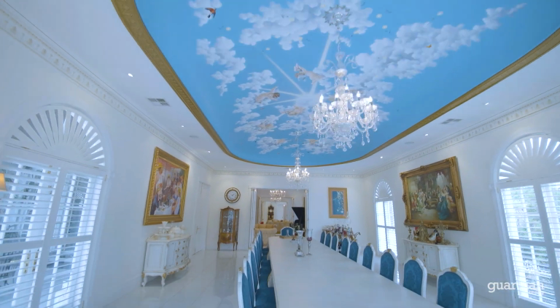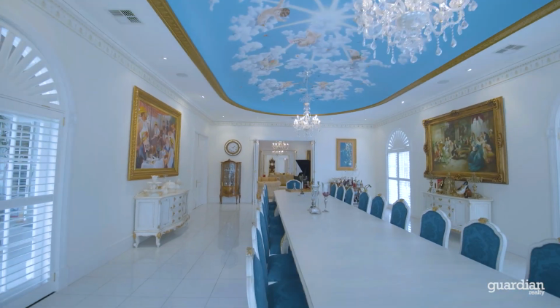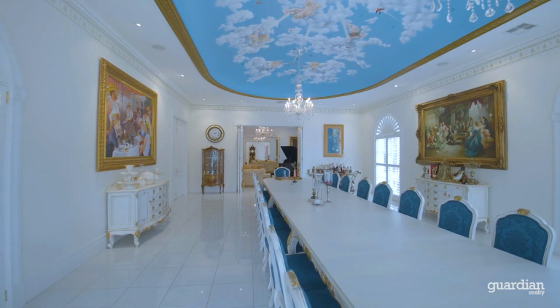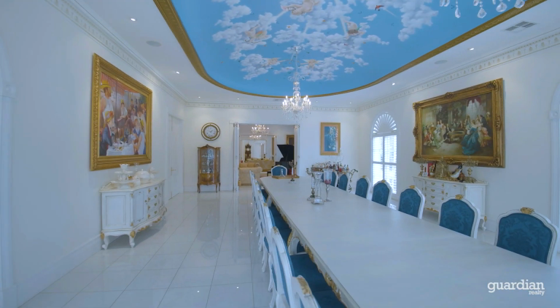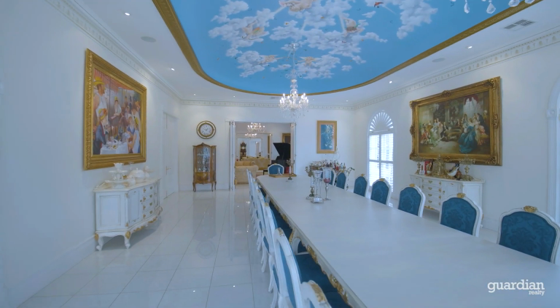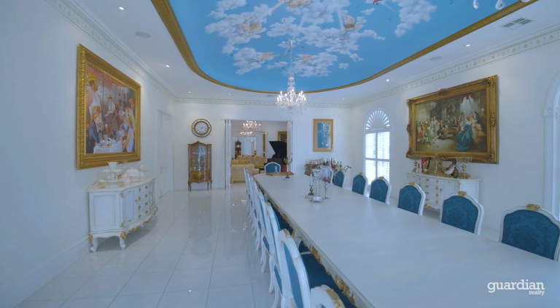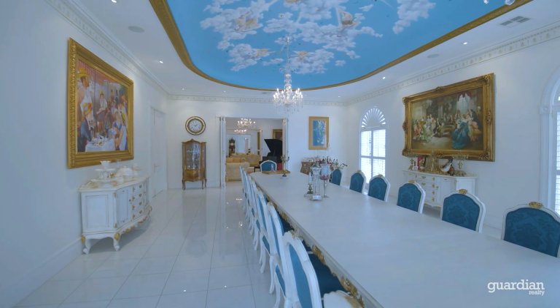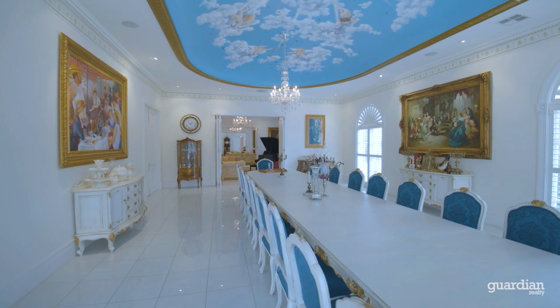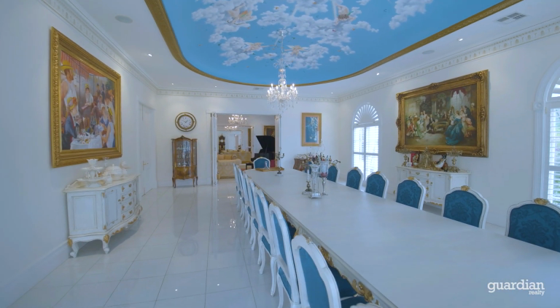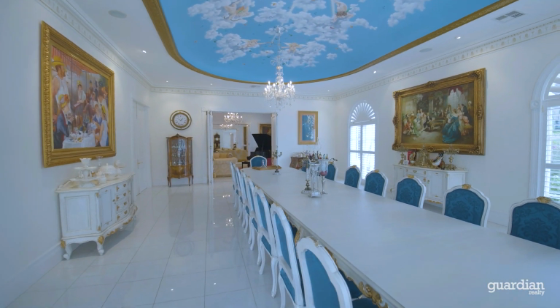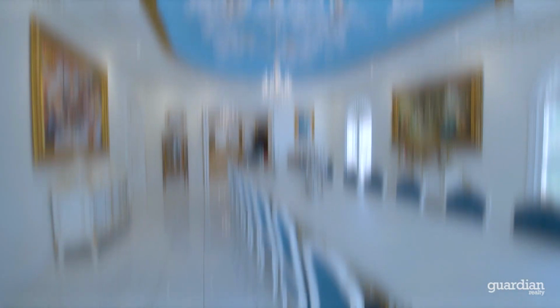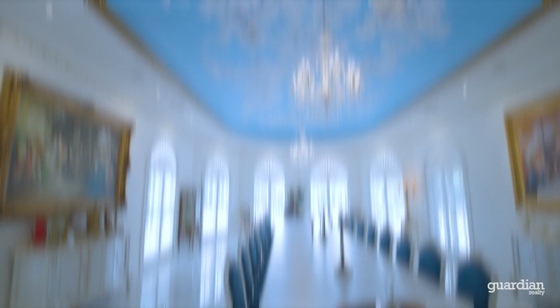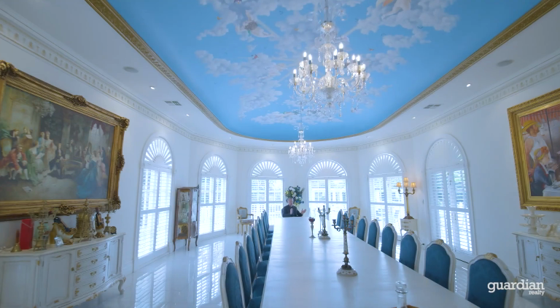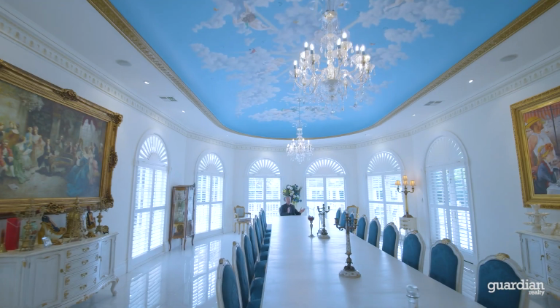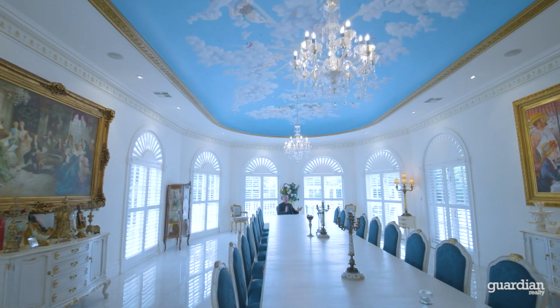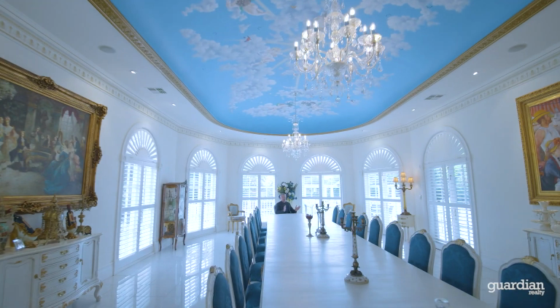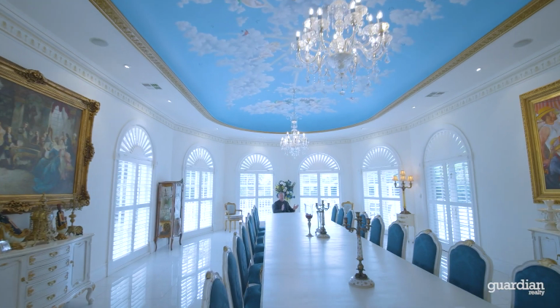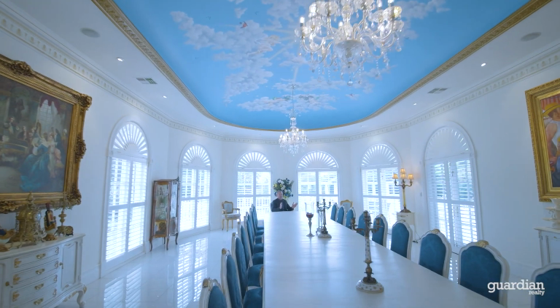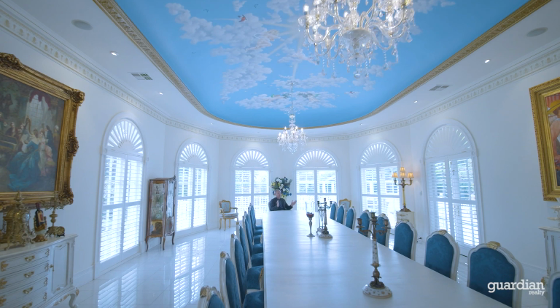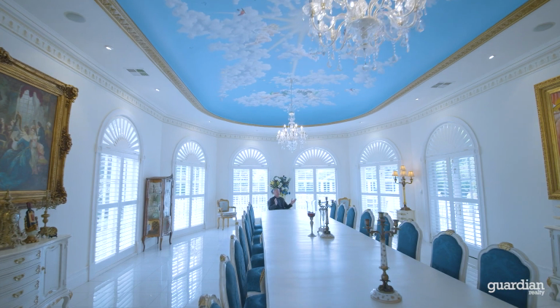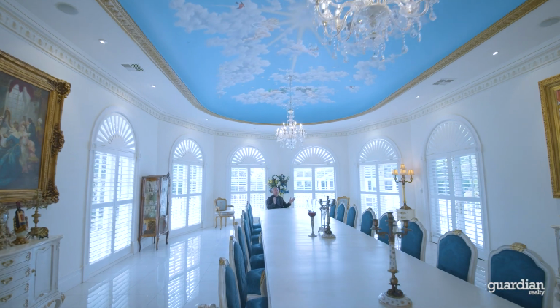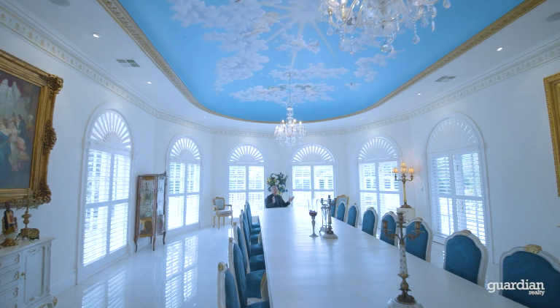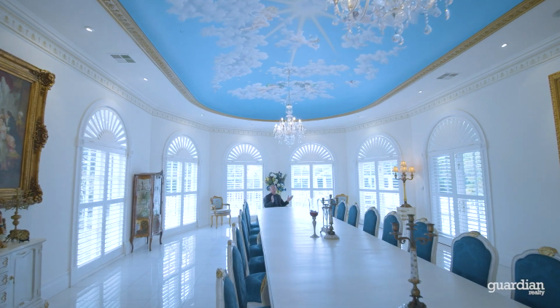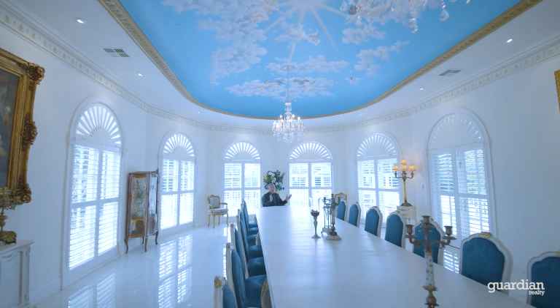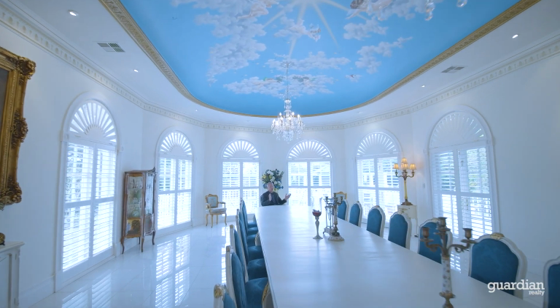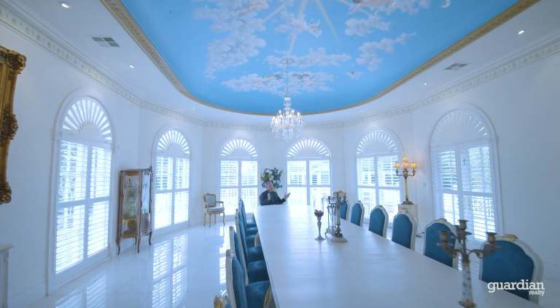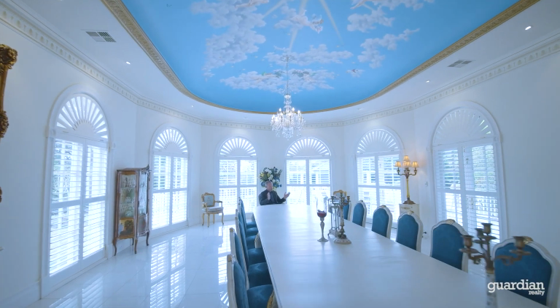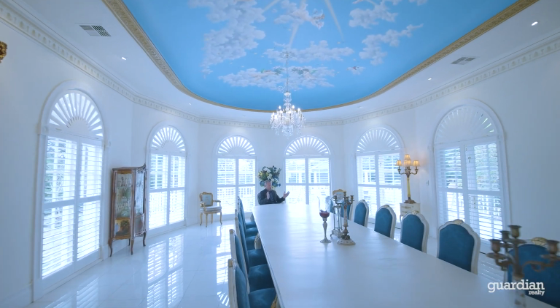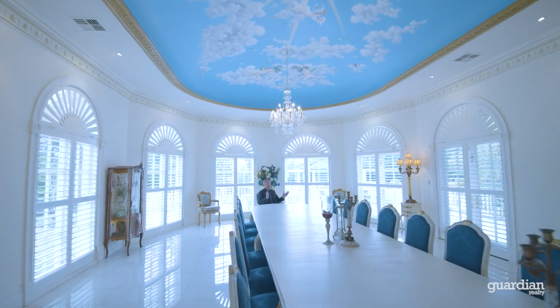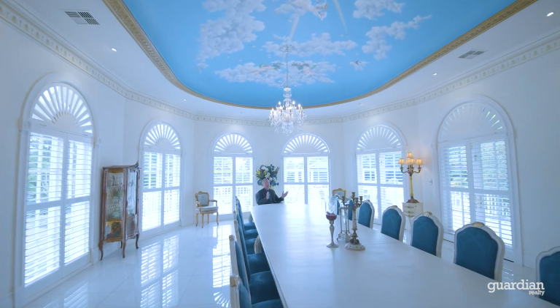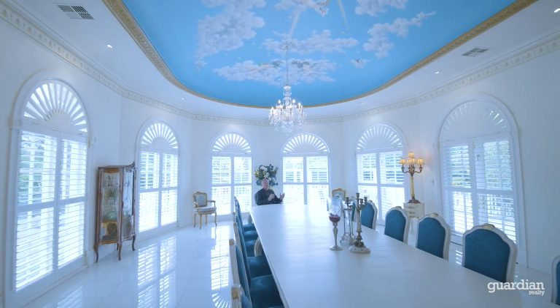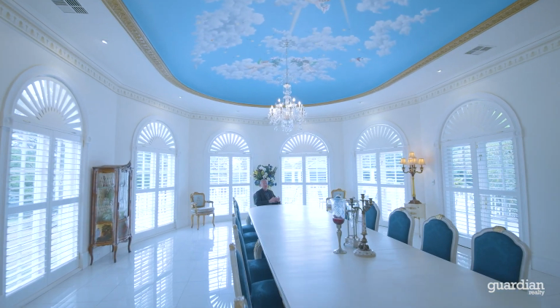This is another room that speaks for itself. If you're looking to host a dinner party for over 20 people, you have found the right location.